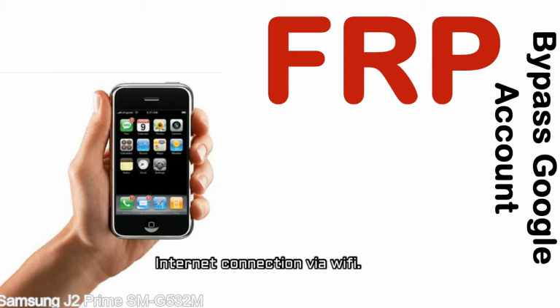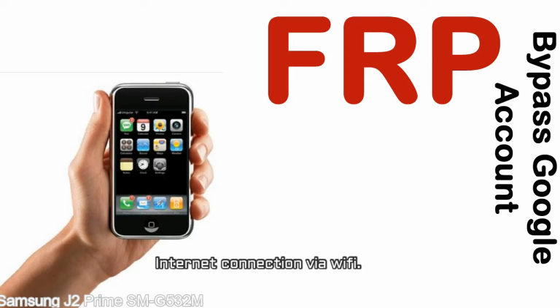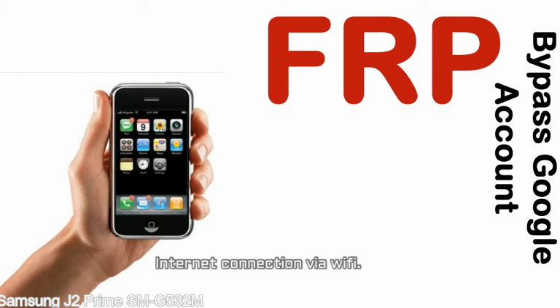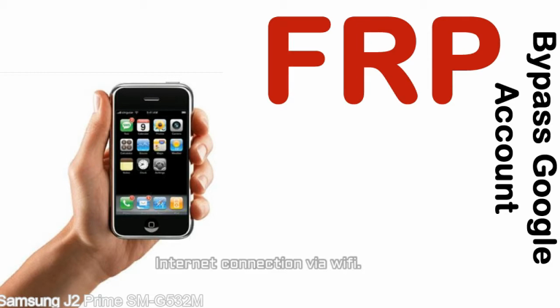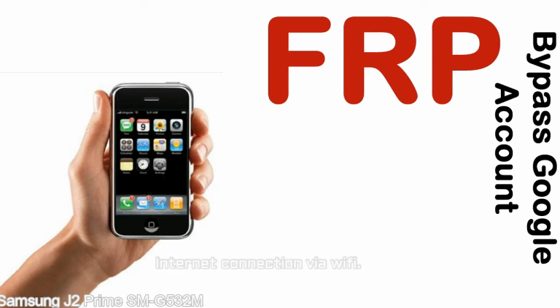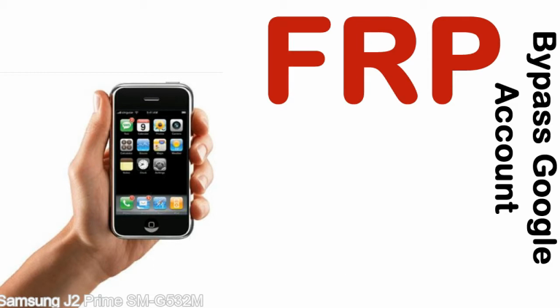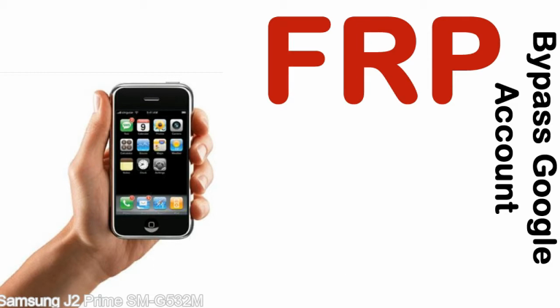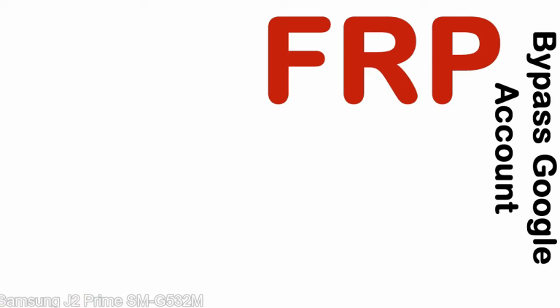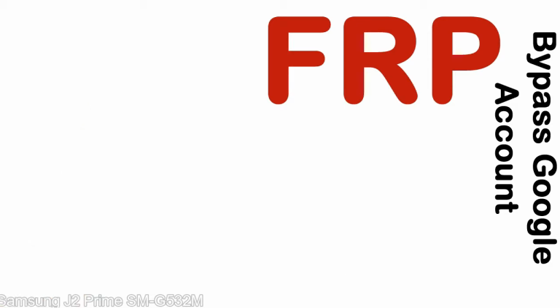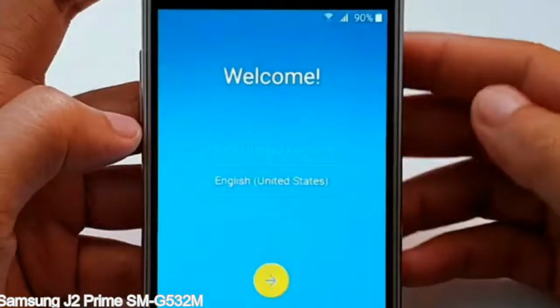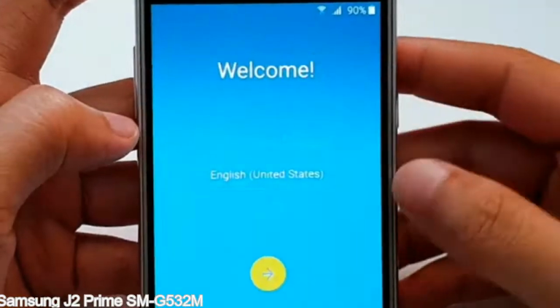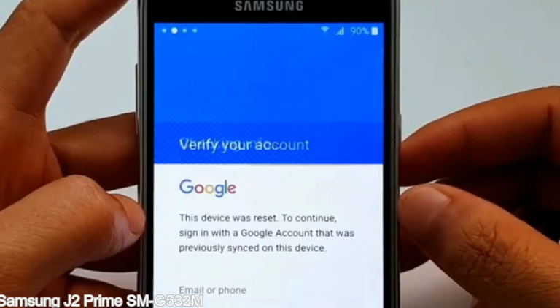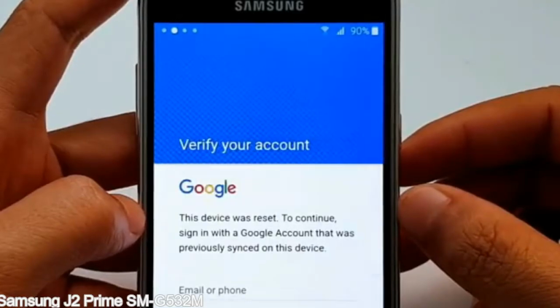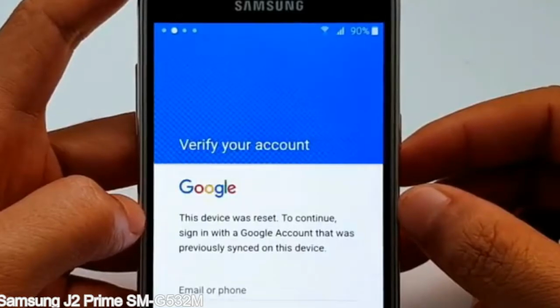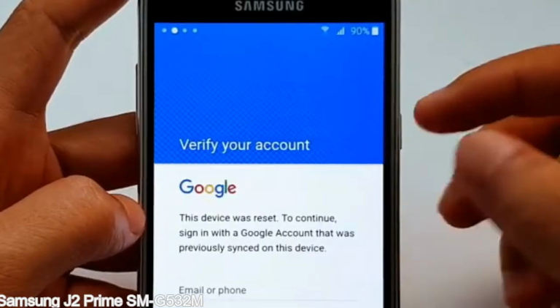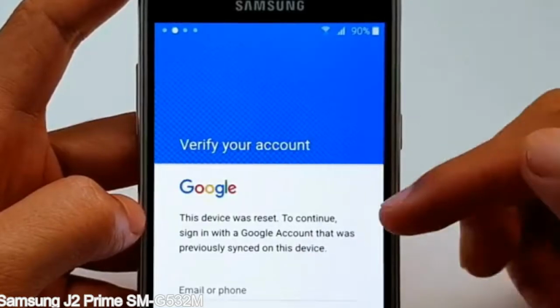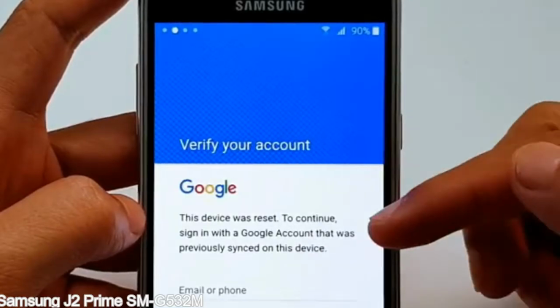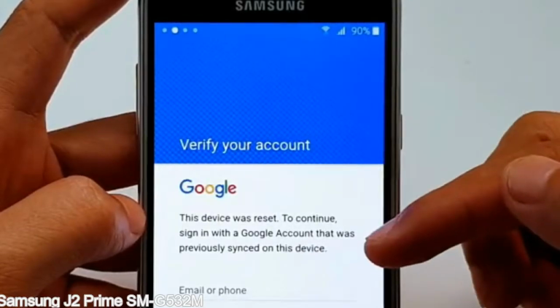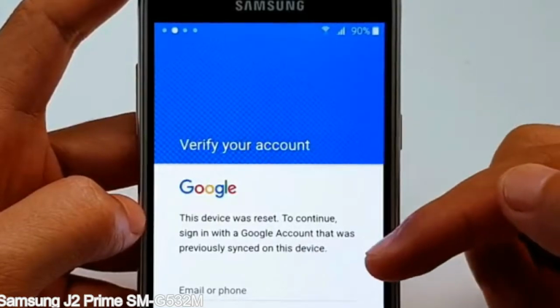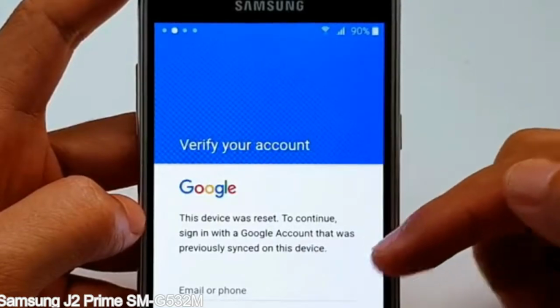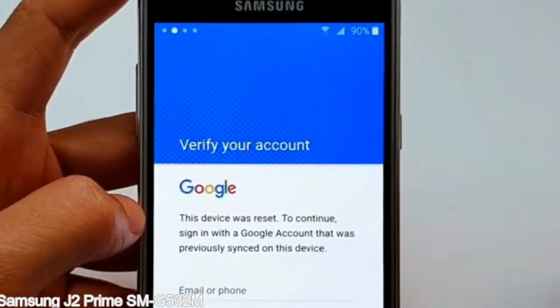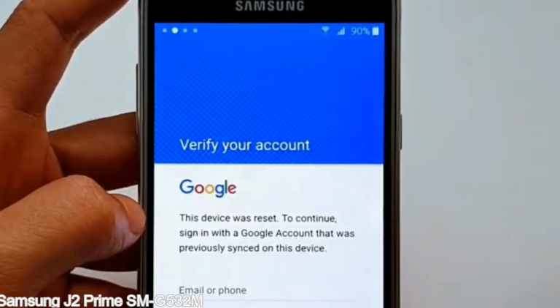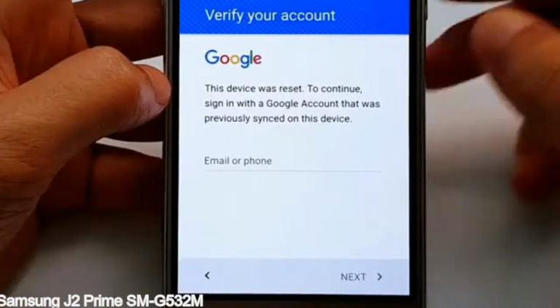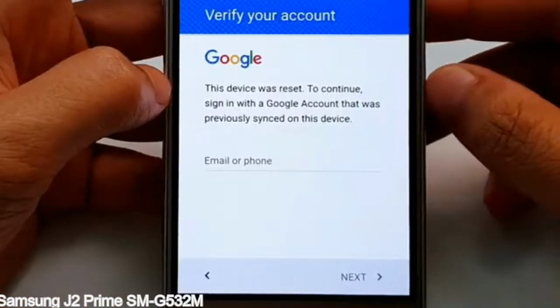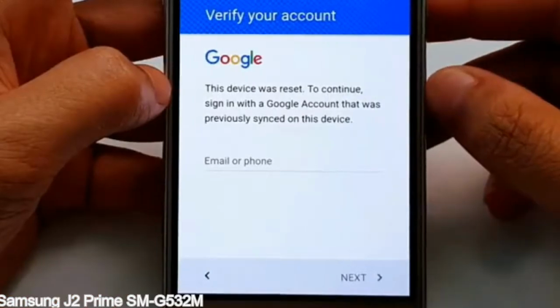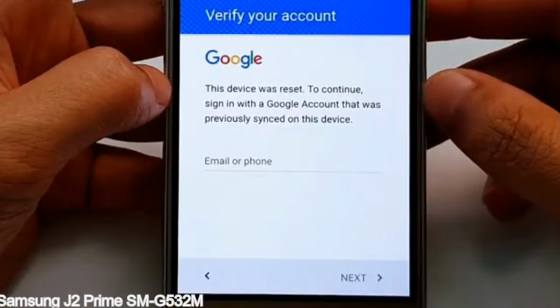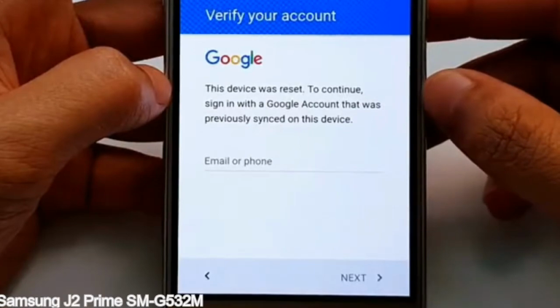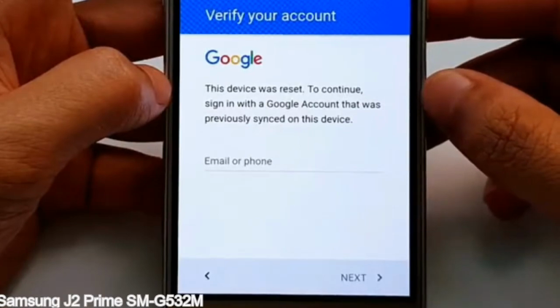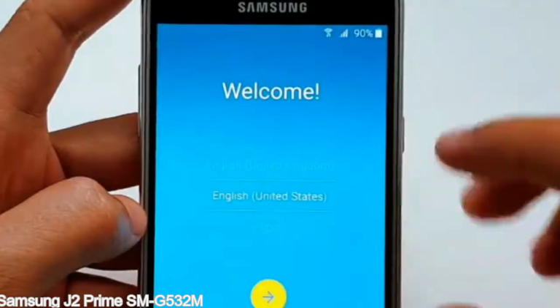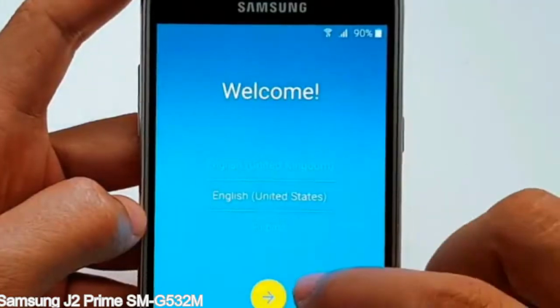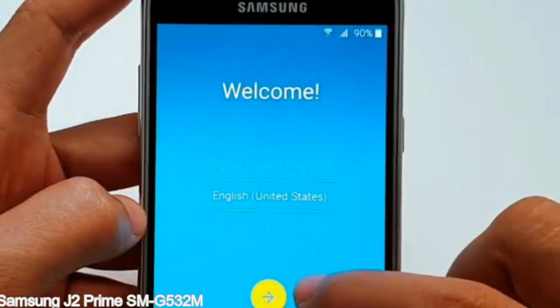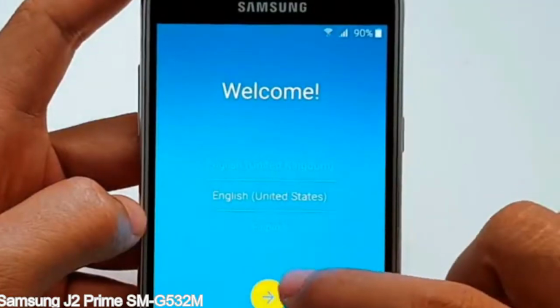Here is a step-by-step guide on how to bypass the Google account on your Samsung Galaxy device. Make sure that you want to fix your device.